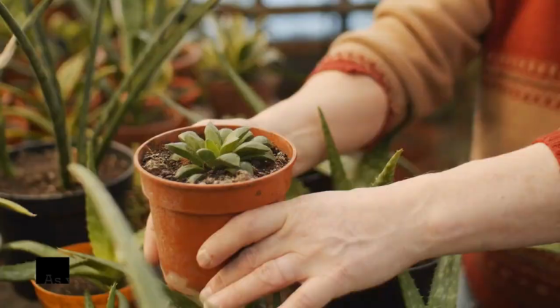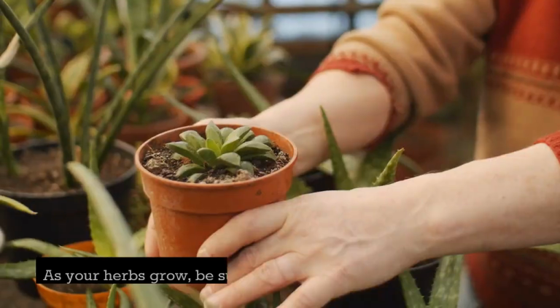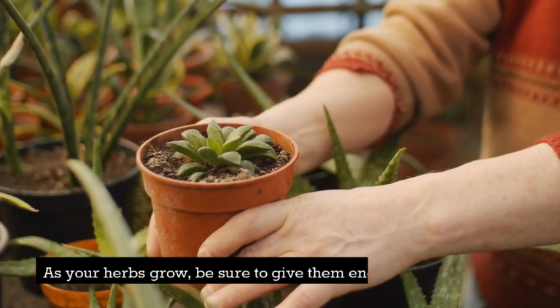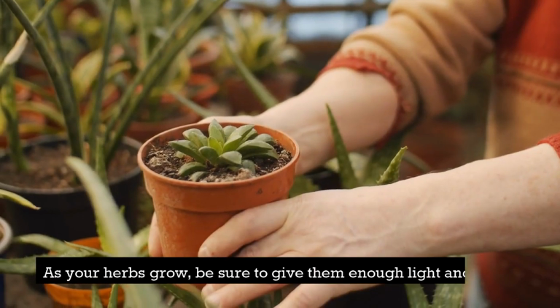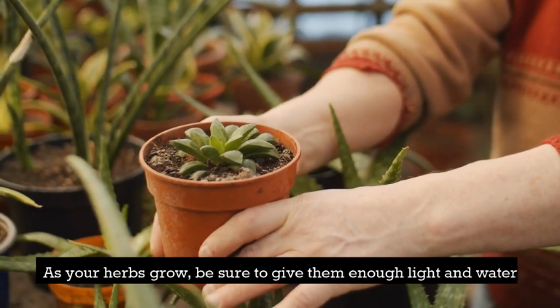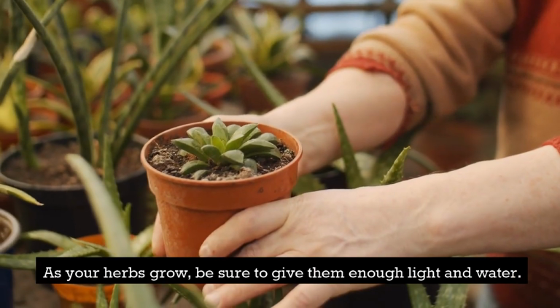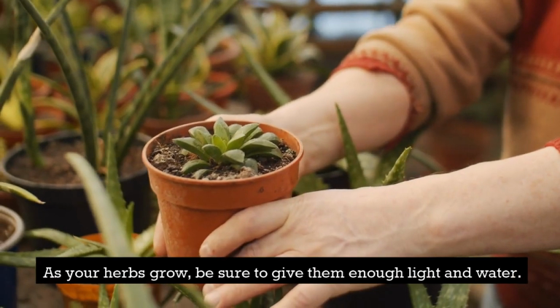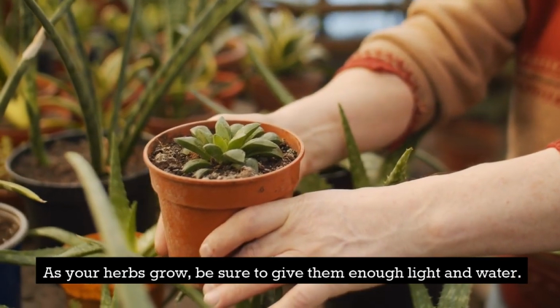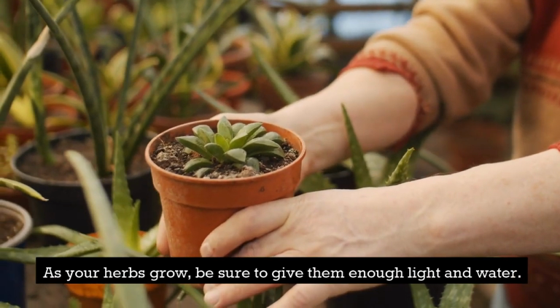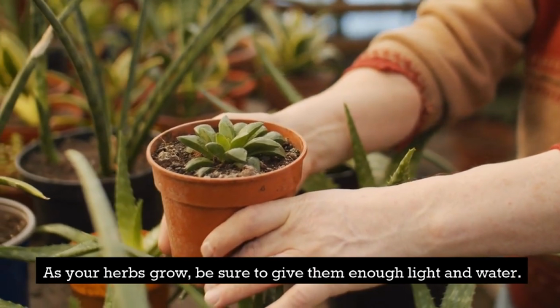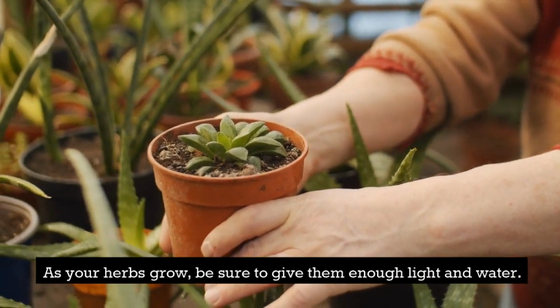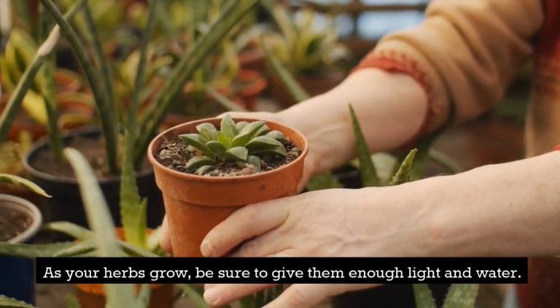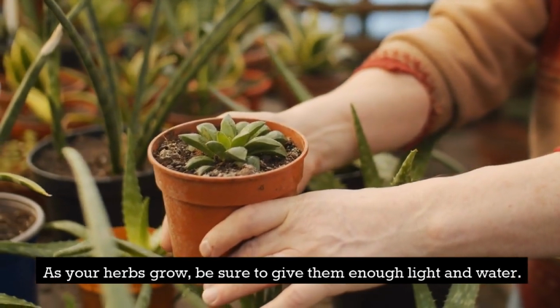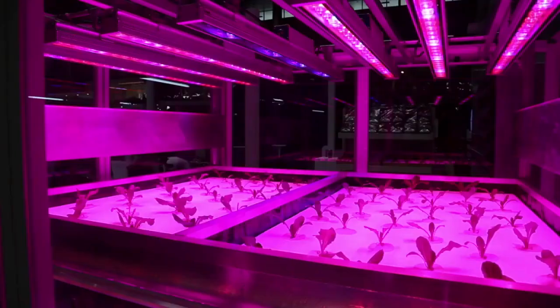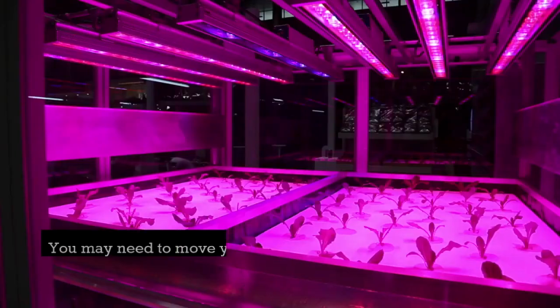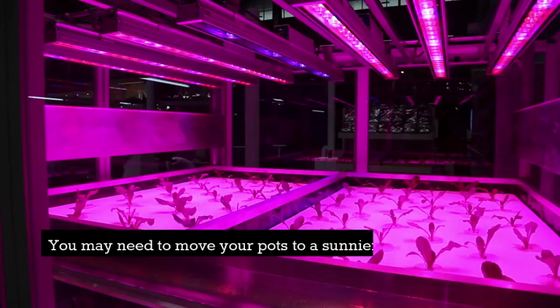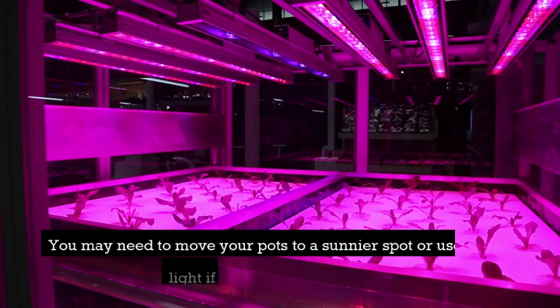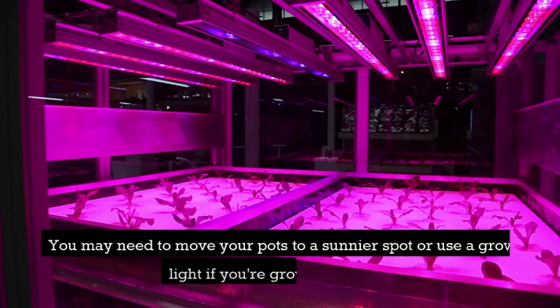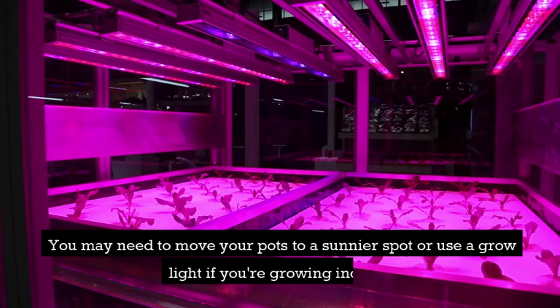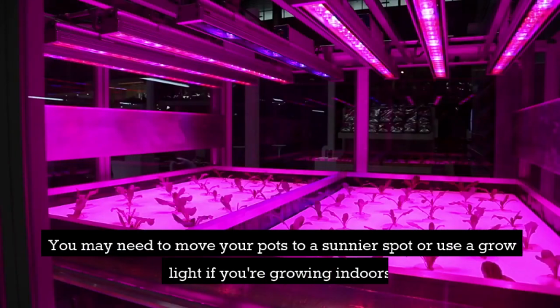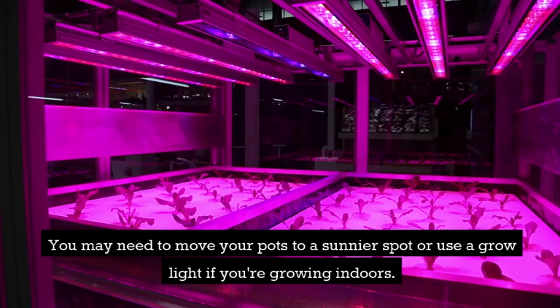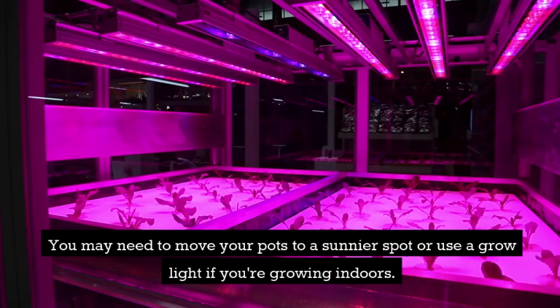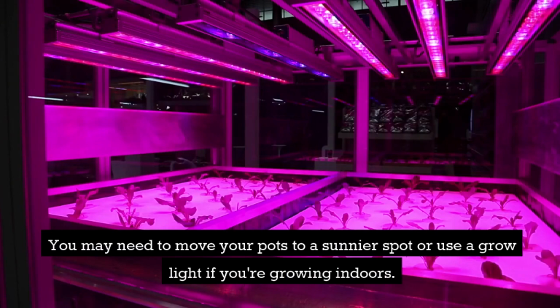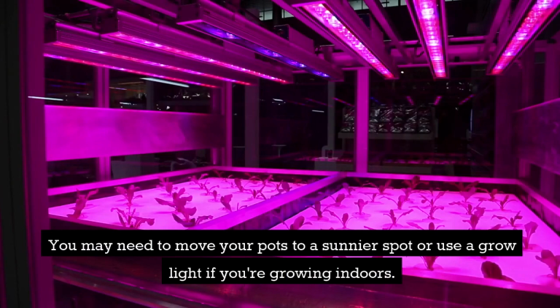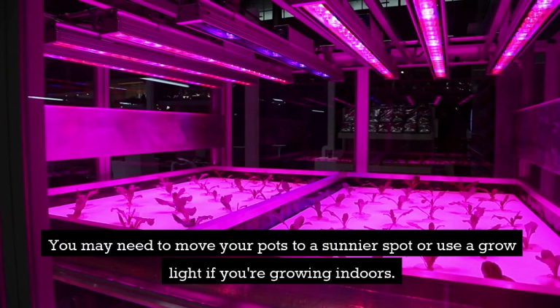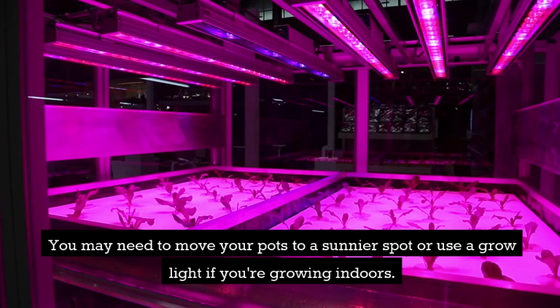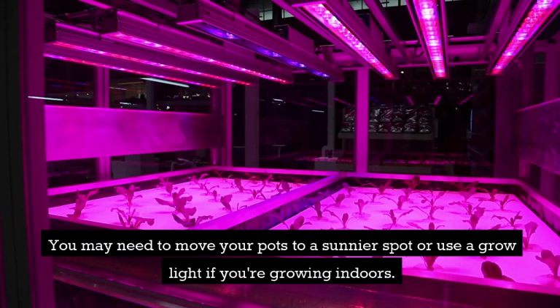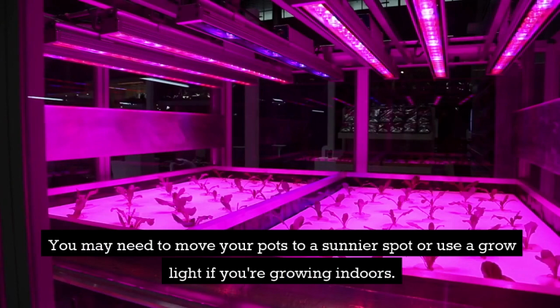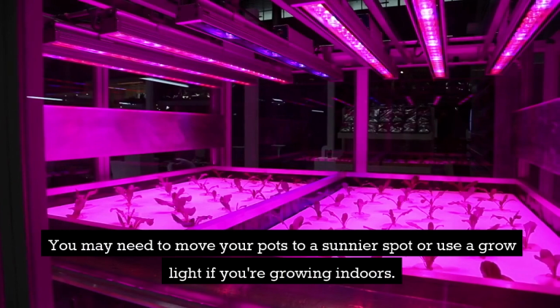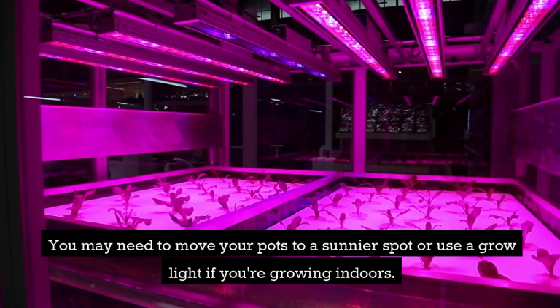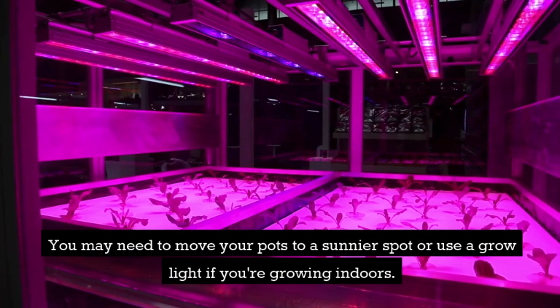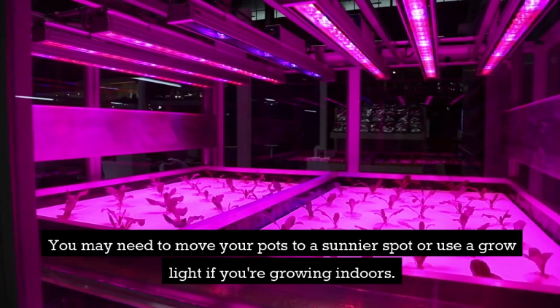As your herbs grow, be sure to give them enough light and water. You may need to move your pots to a sunnier spot or use a grow light if you're growing indoors.